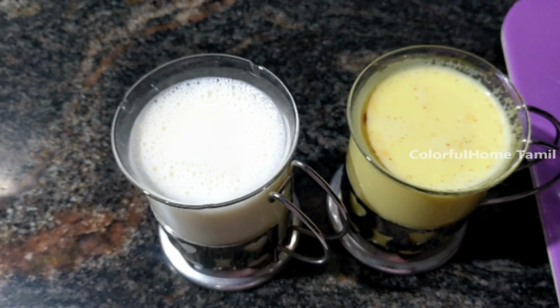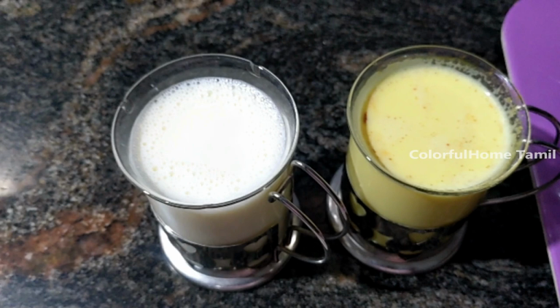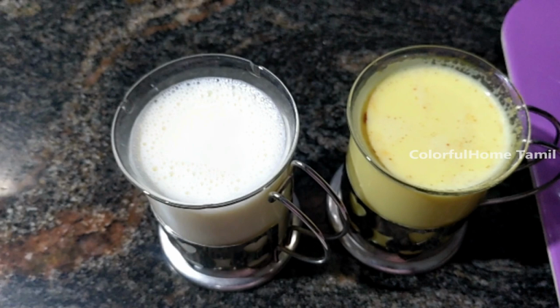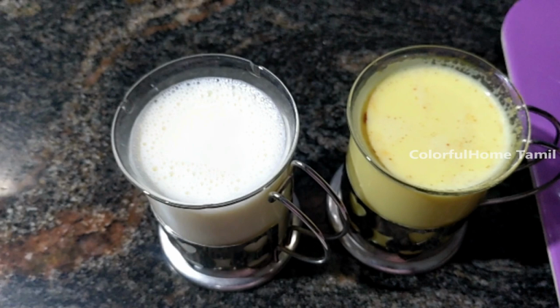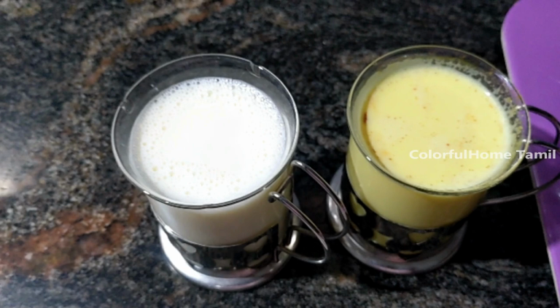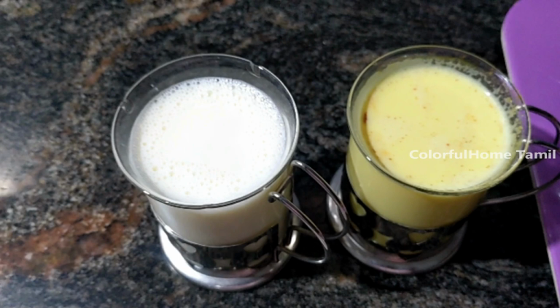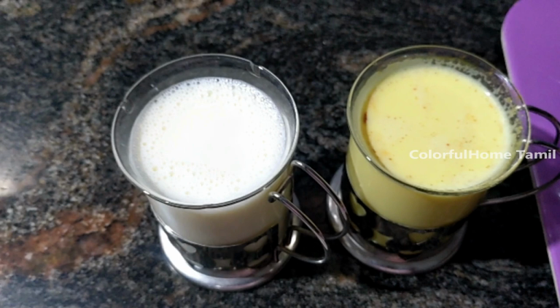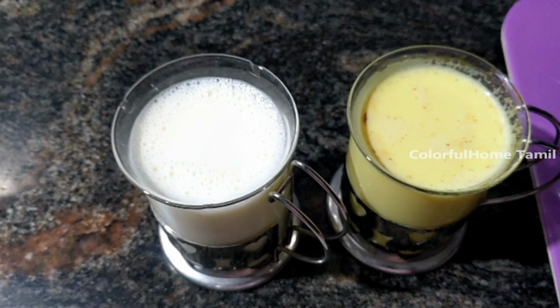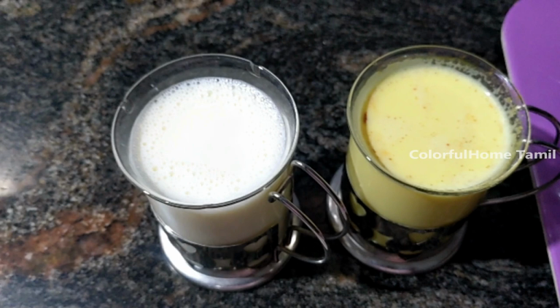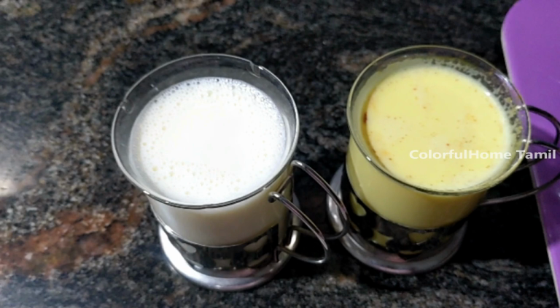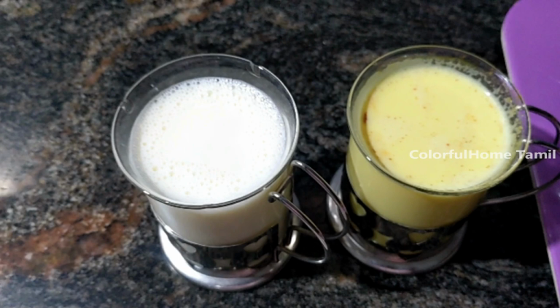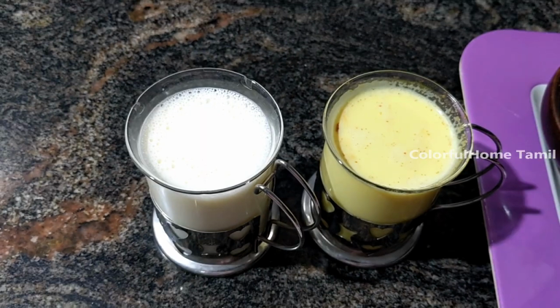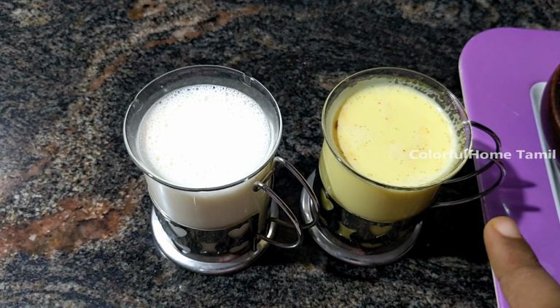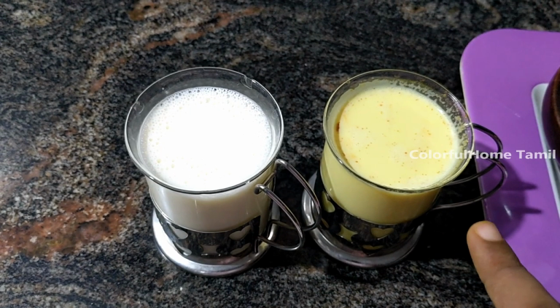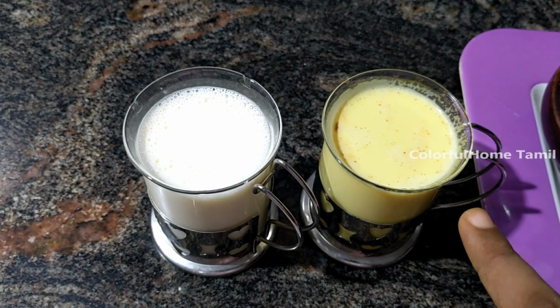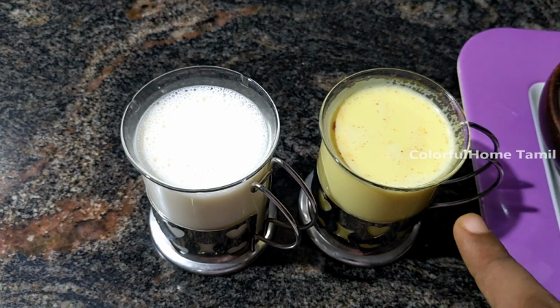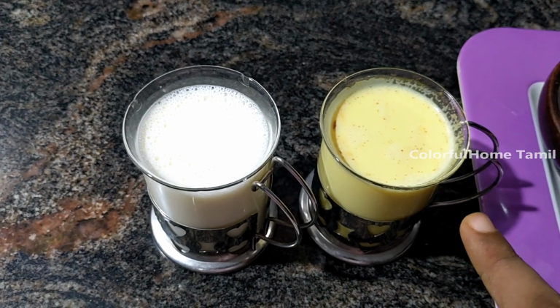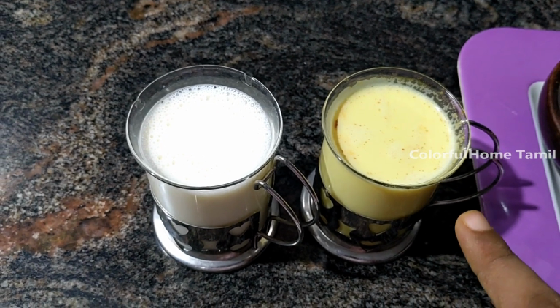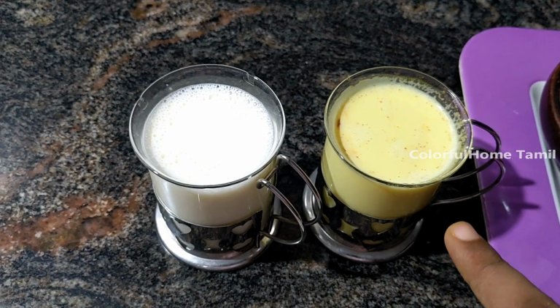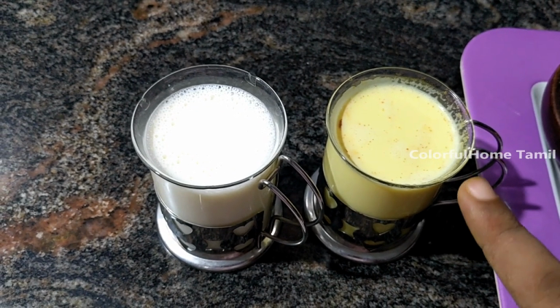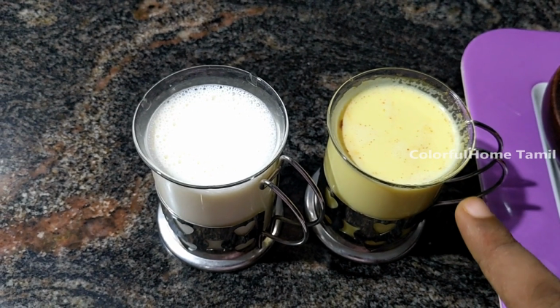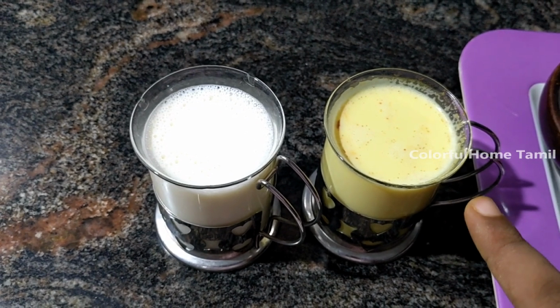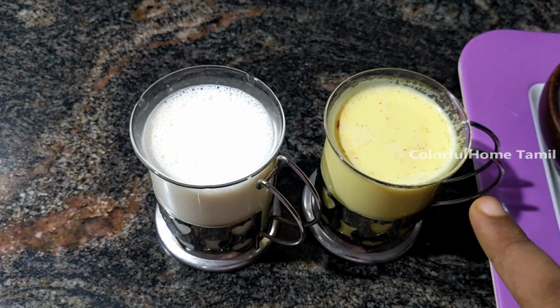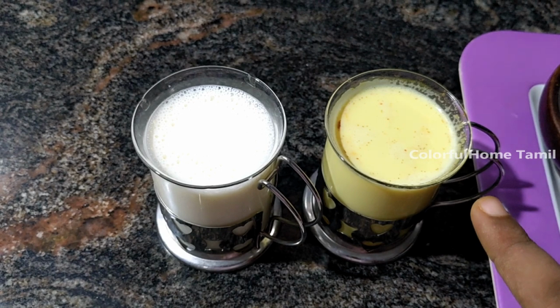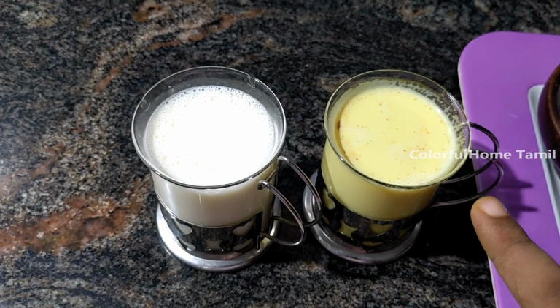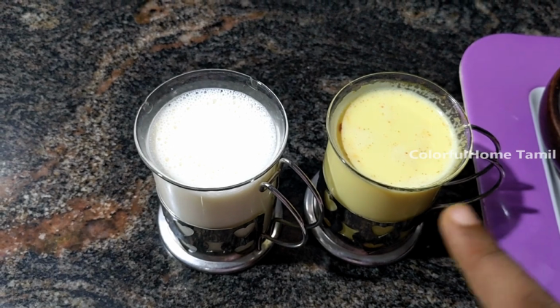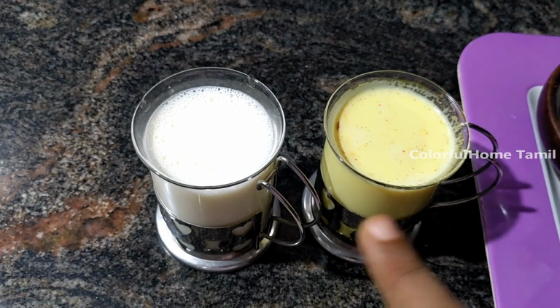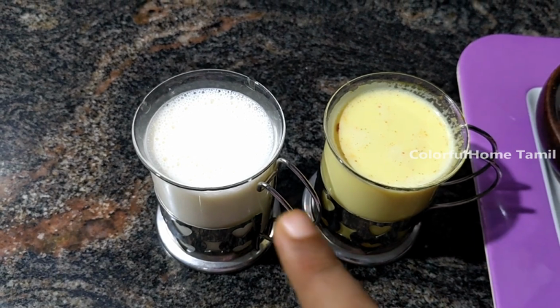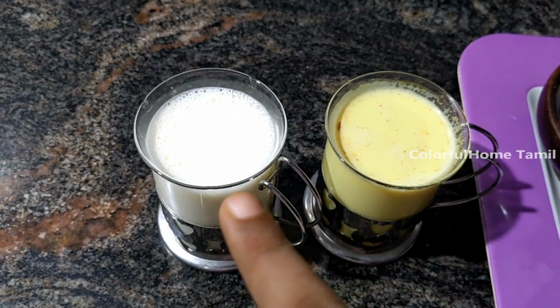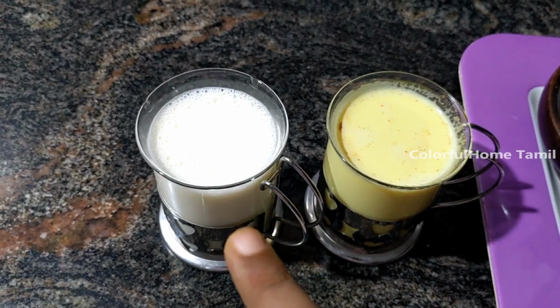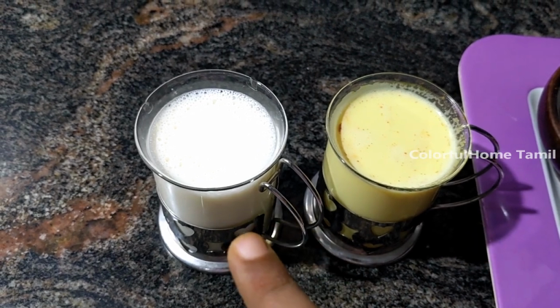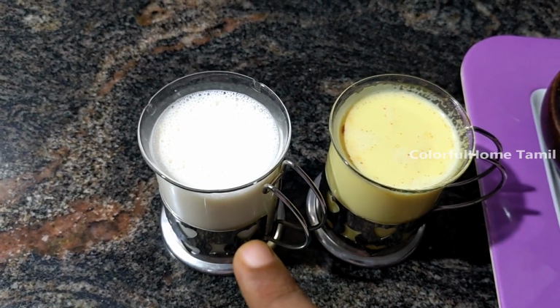That is a lot of health. If you add a pot, you can add some sugar.